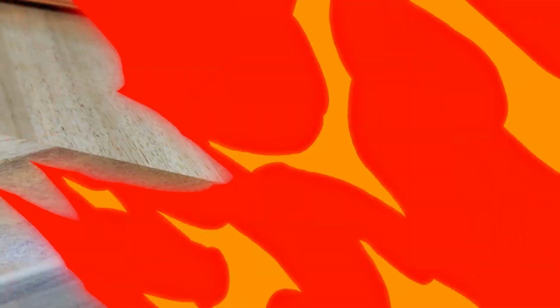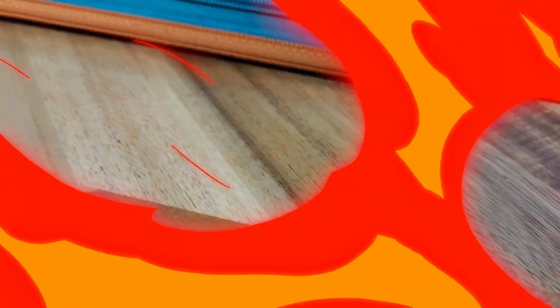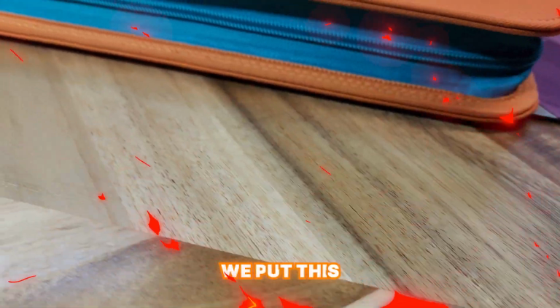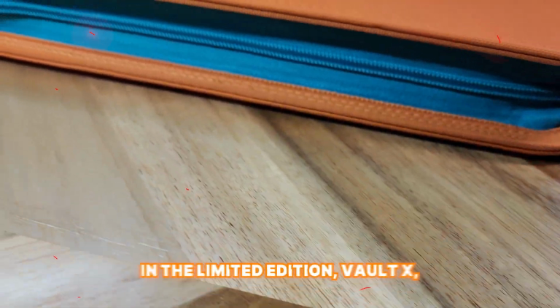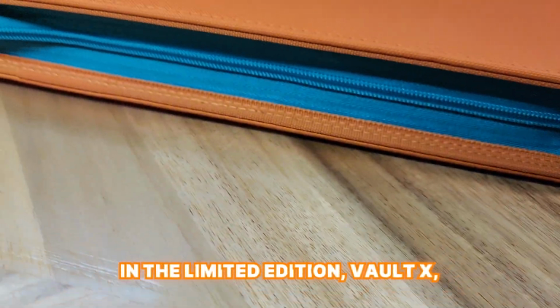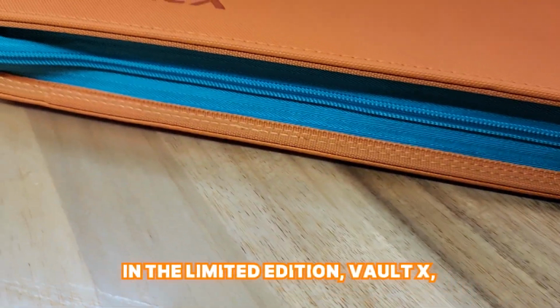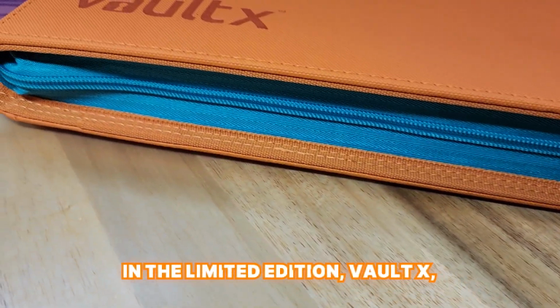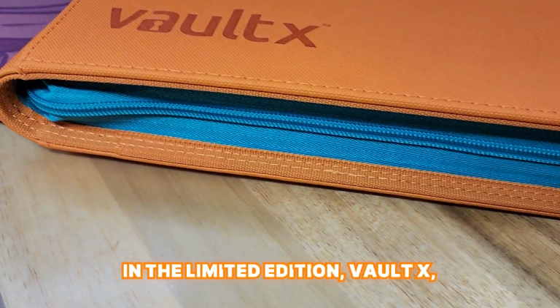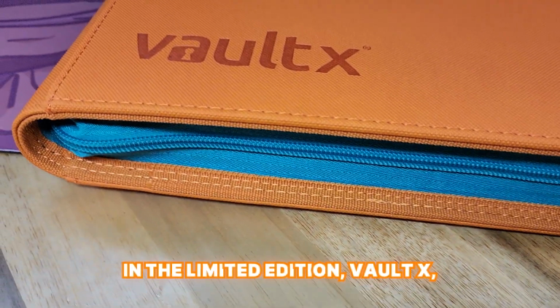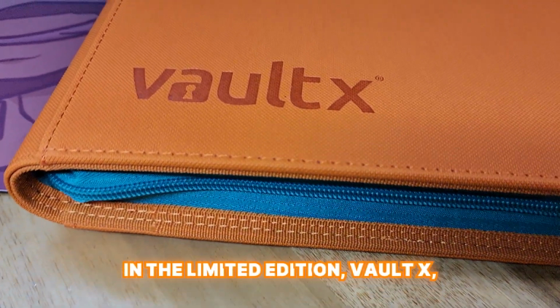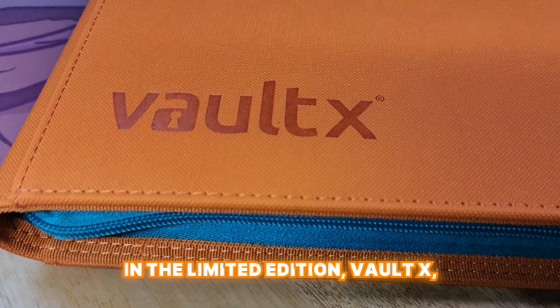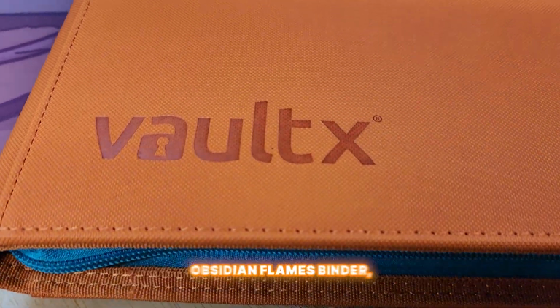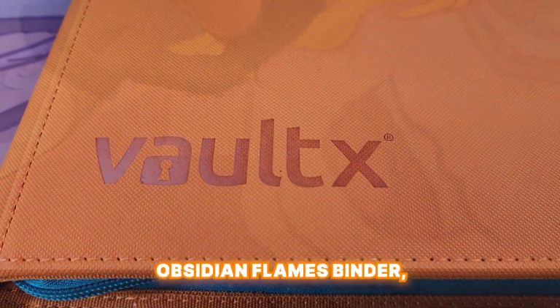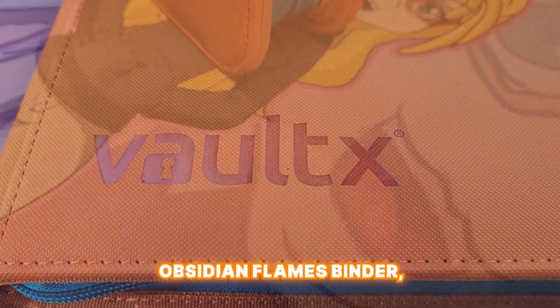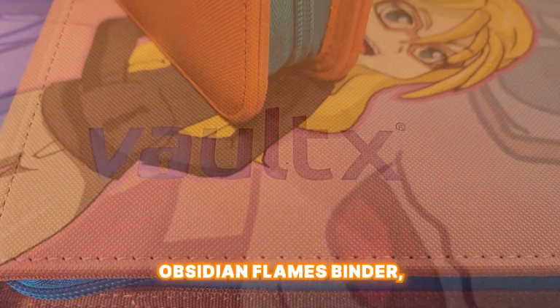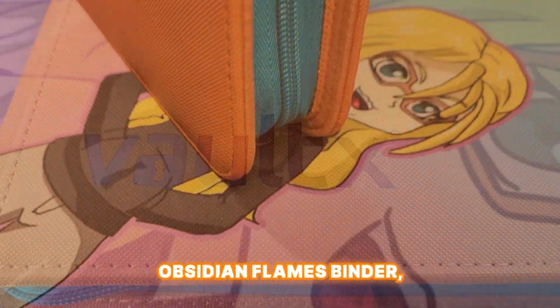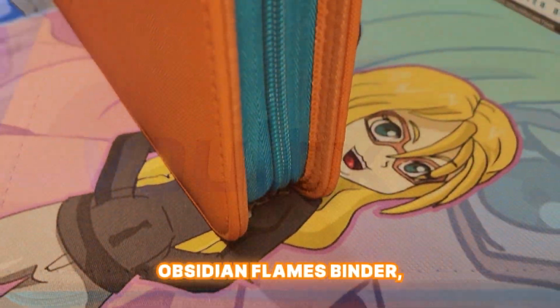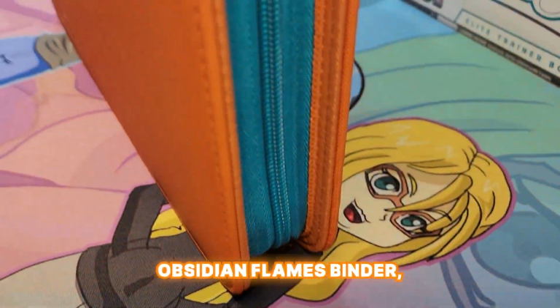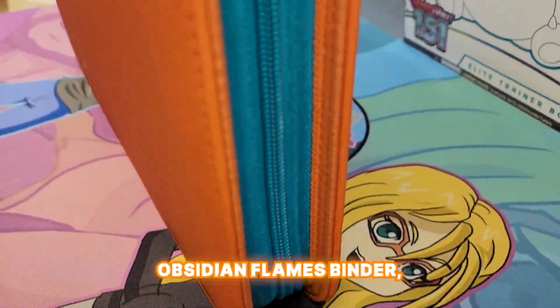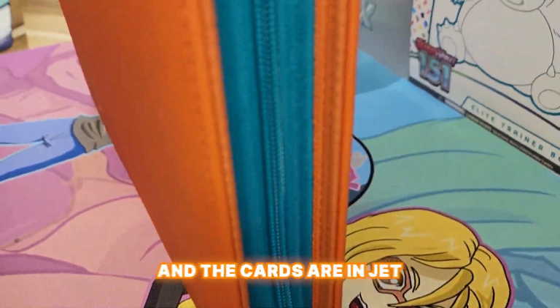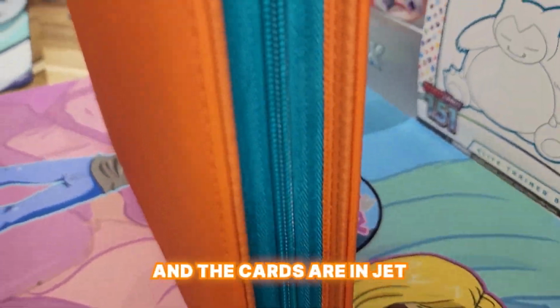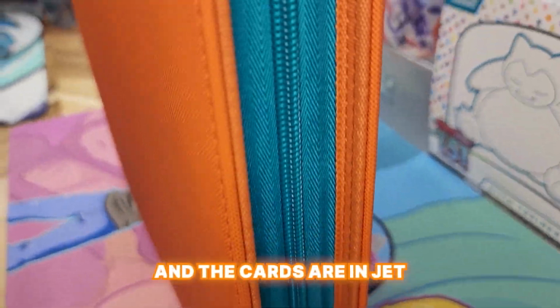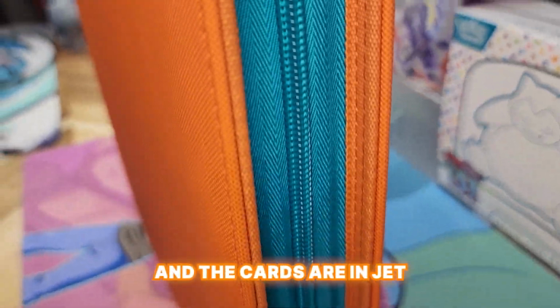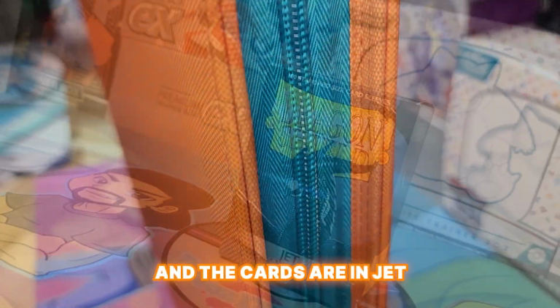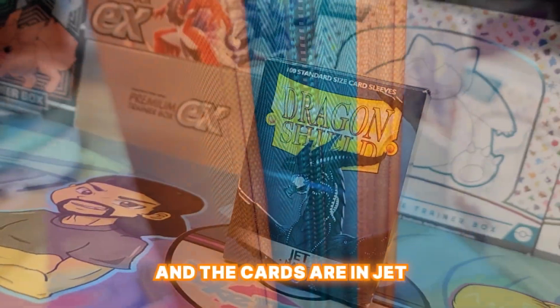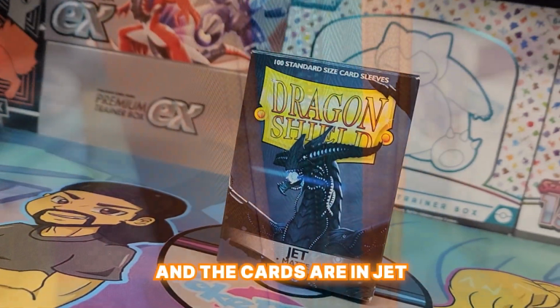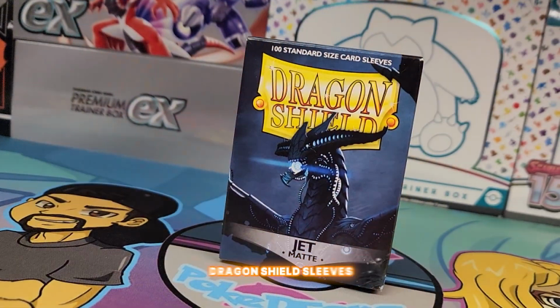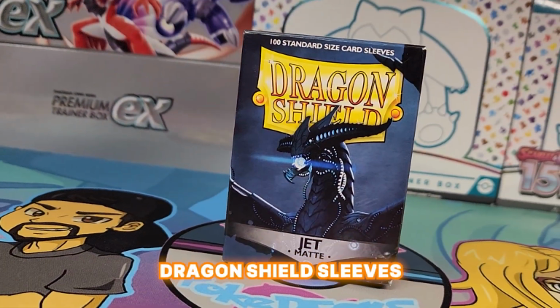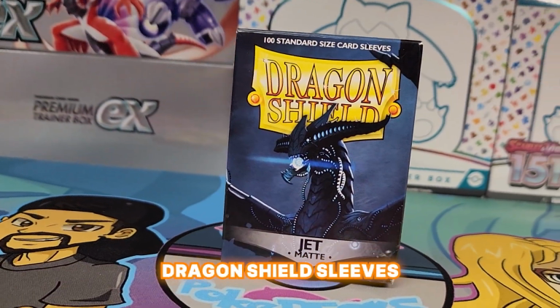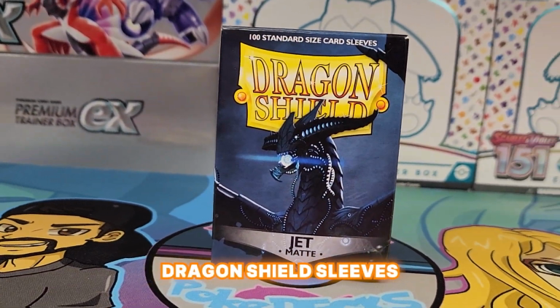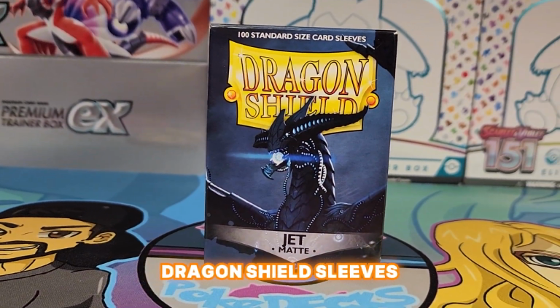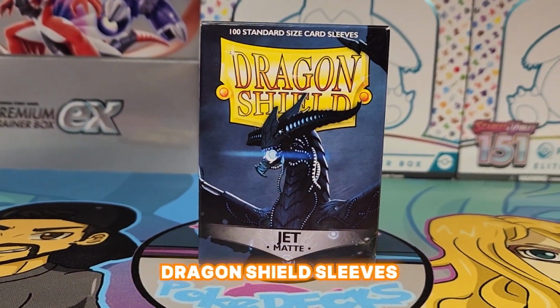We put this set in the limited edition Voltex Obsidian Flames binder and the cards are in Jet Dragon Shield sleeves.